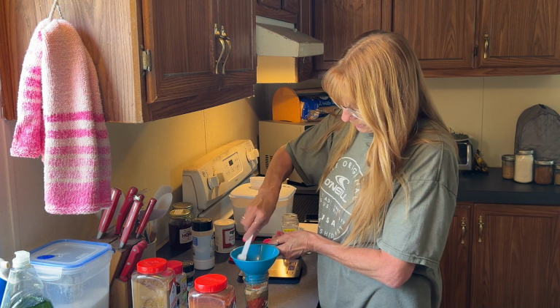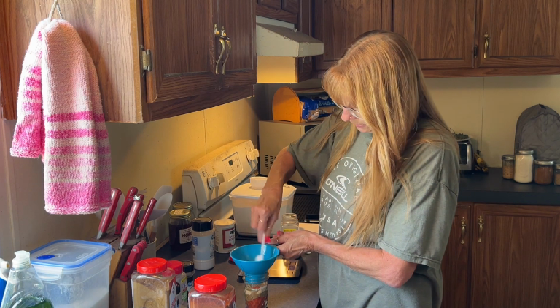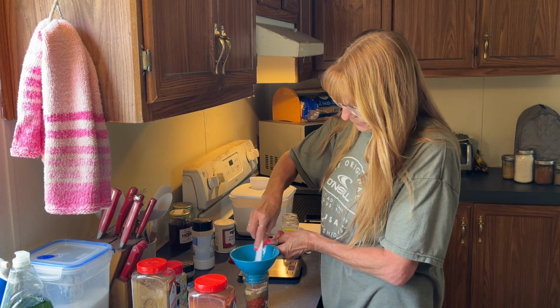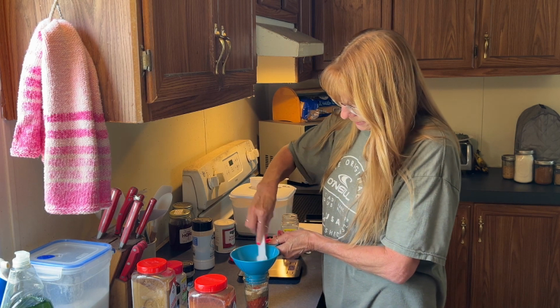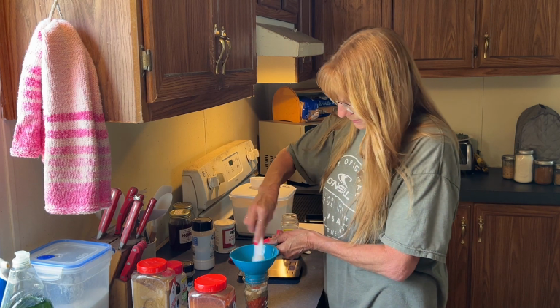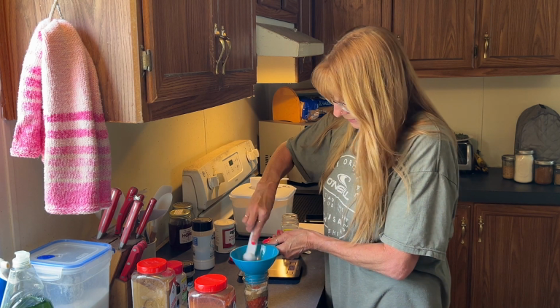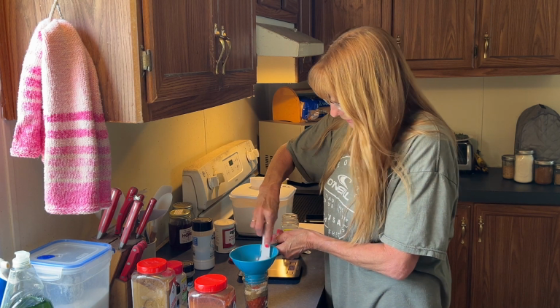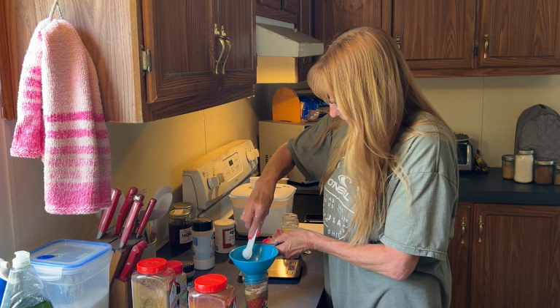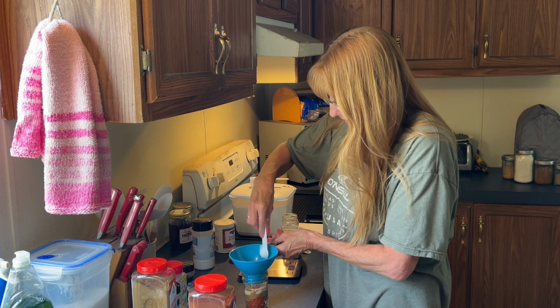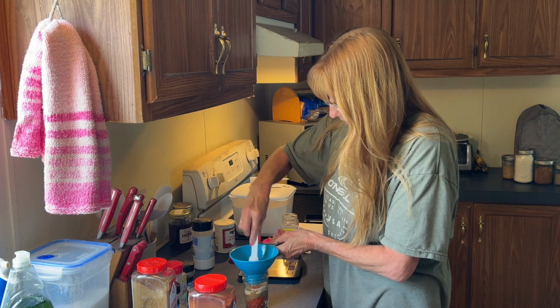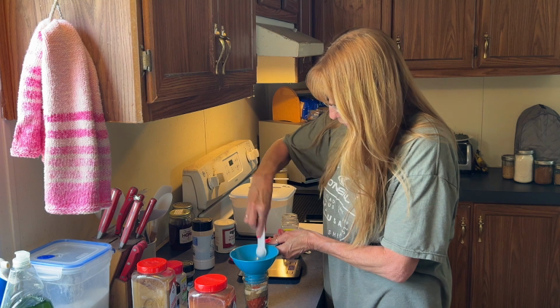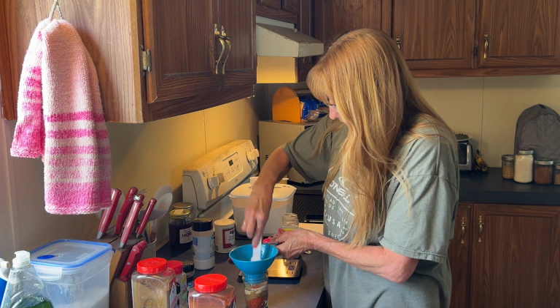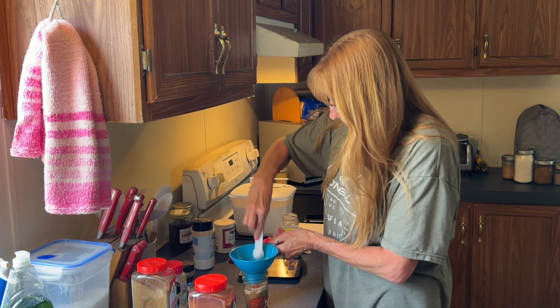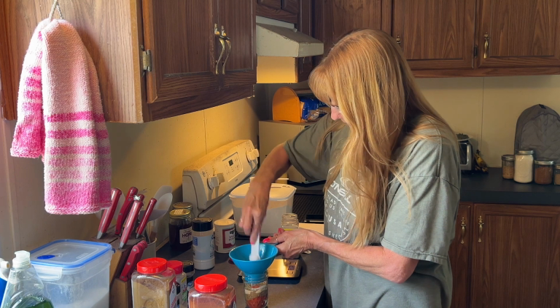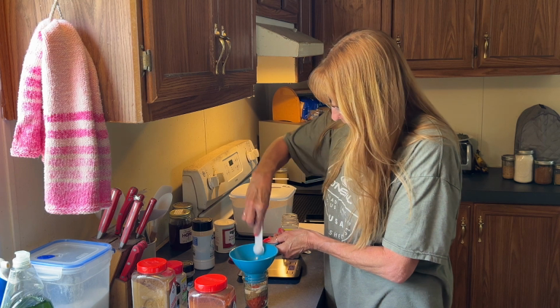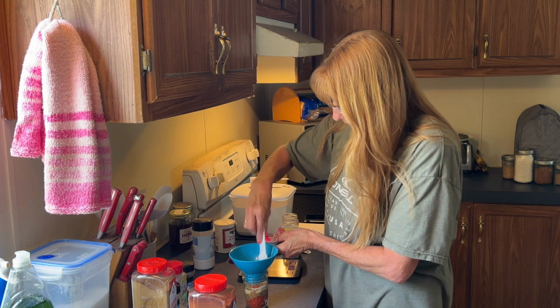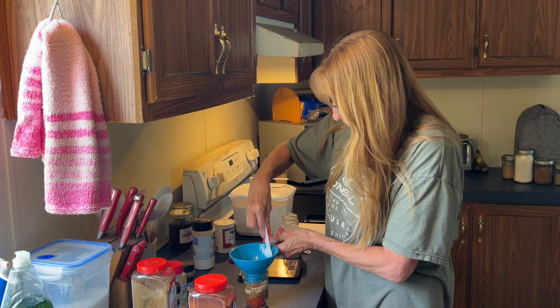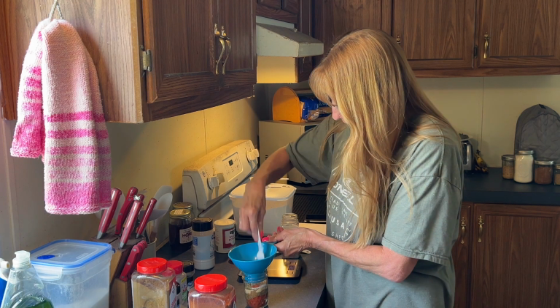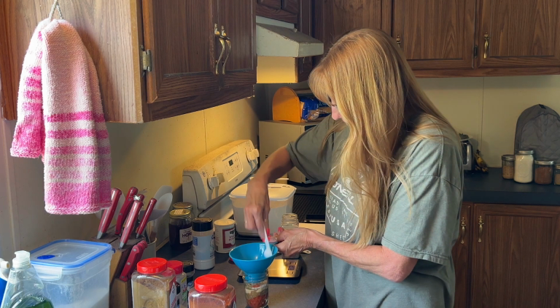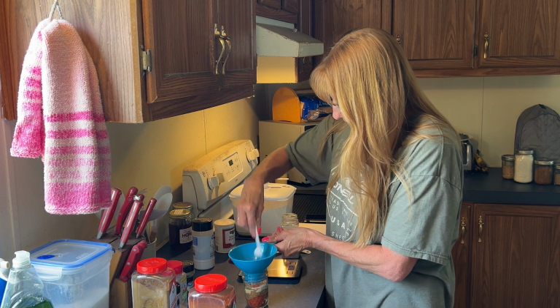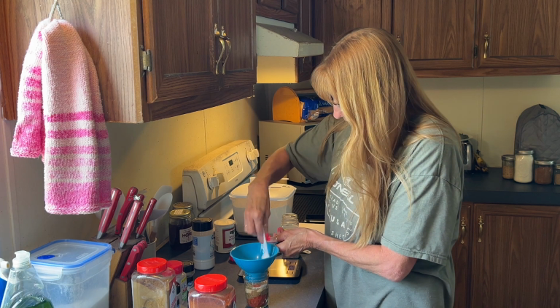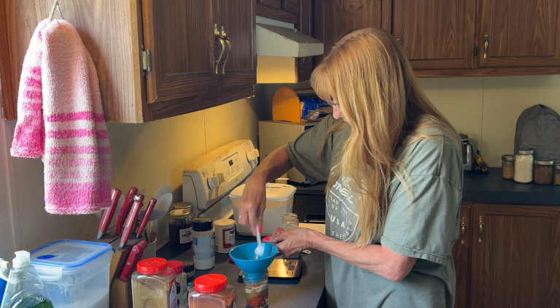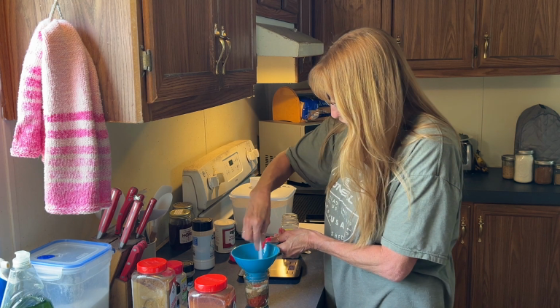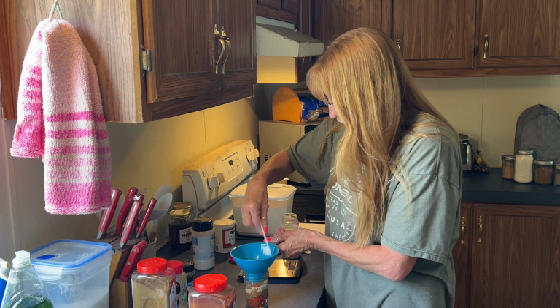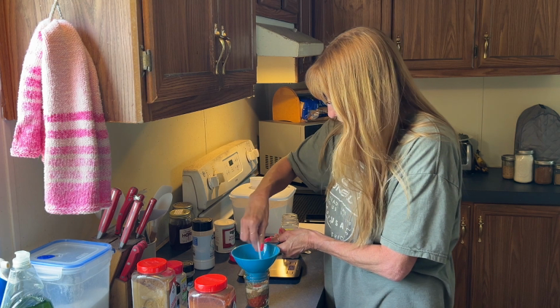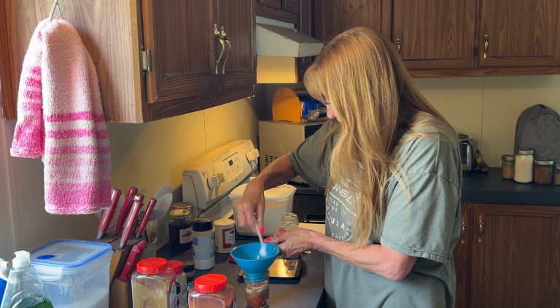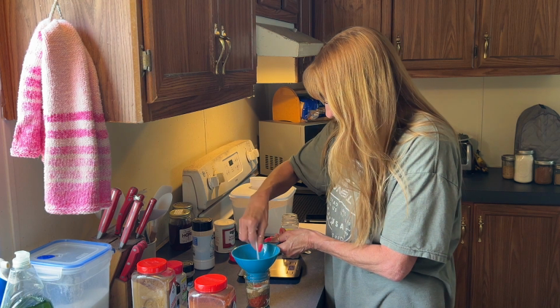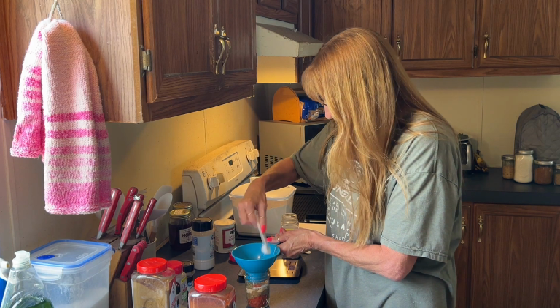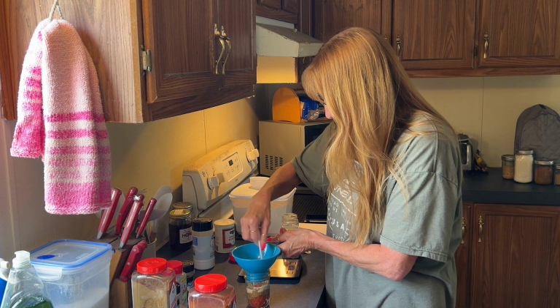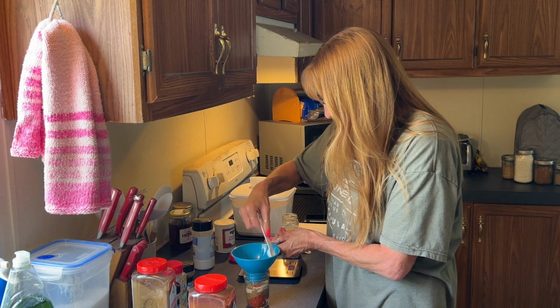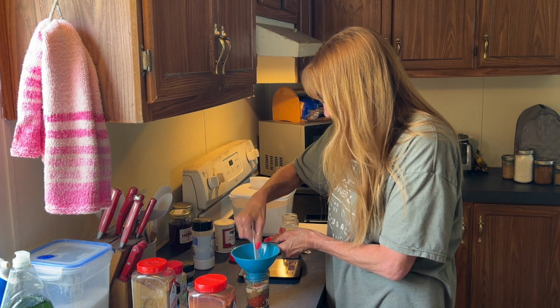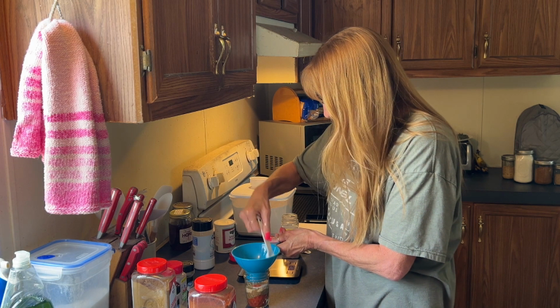Let me see on the inside of this funnel — I have lots of seasoning I'm trying to get down into the jar so I don't waste any.